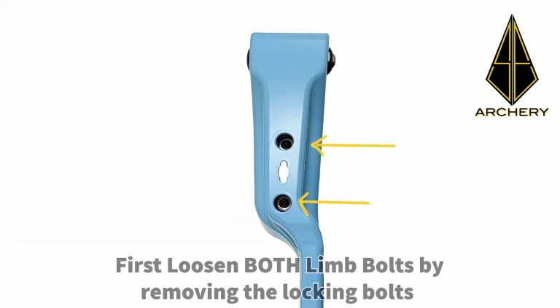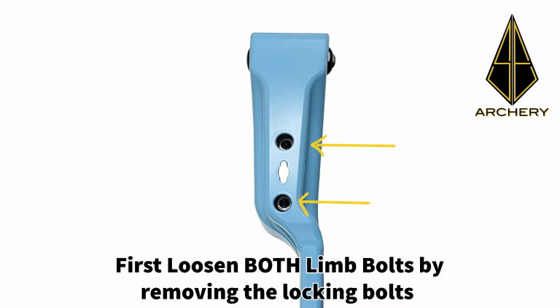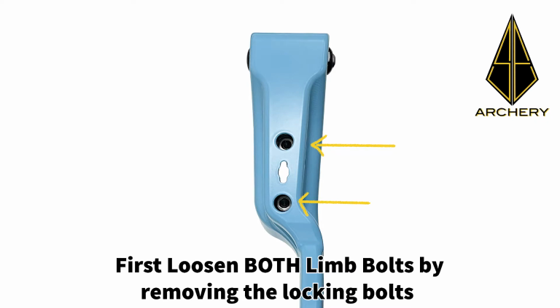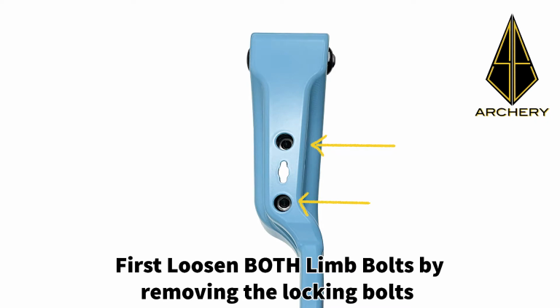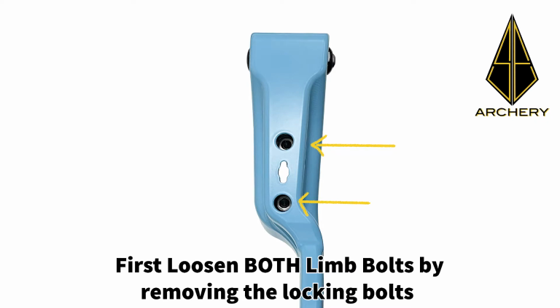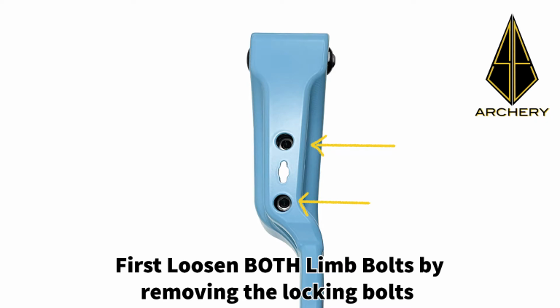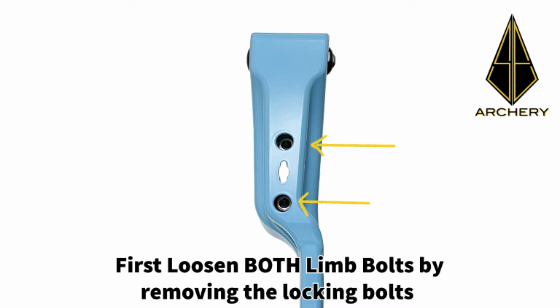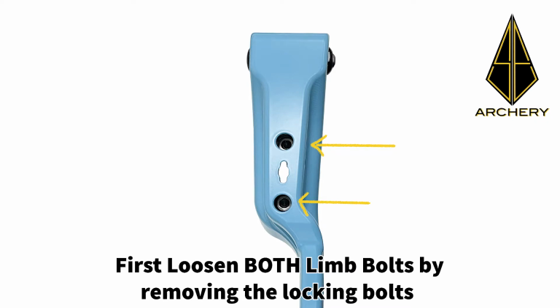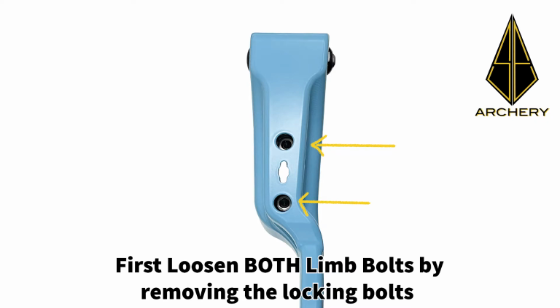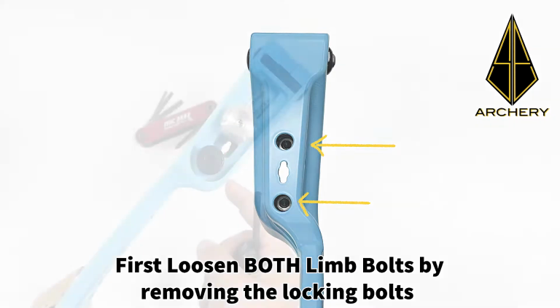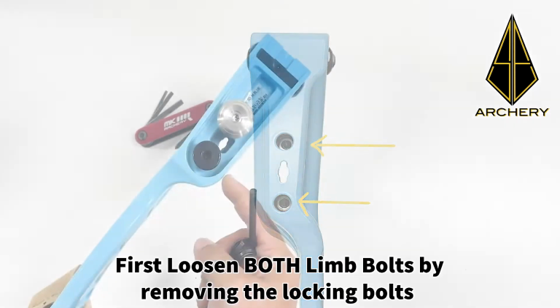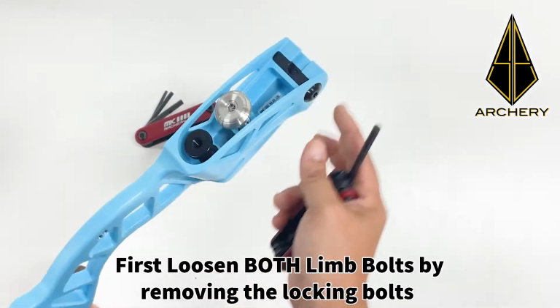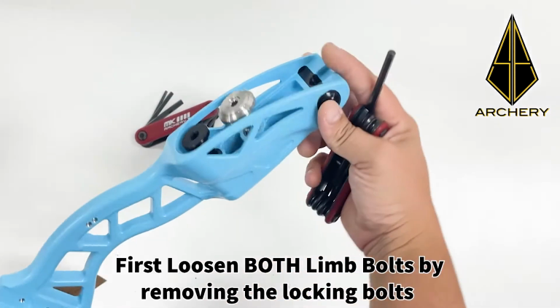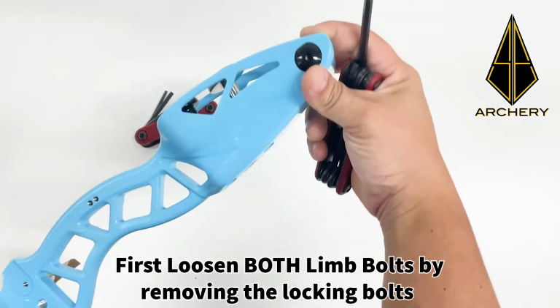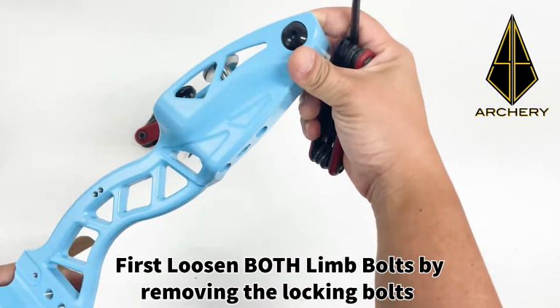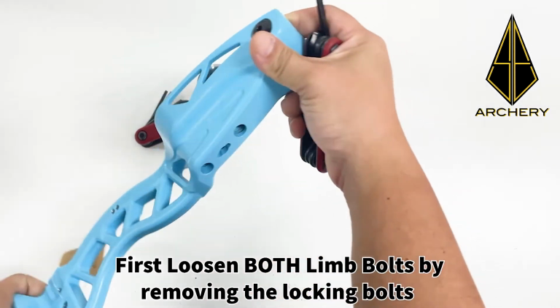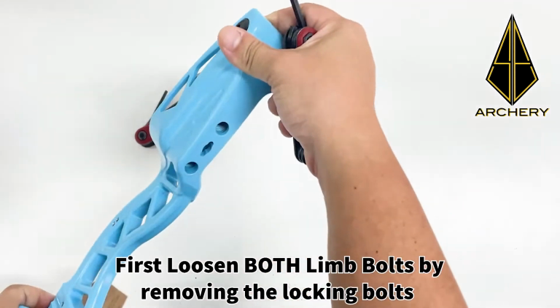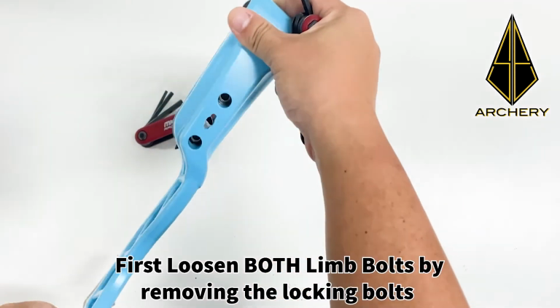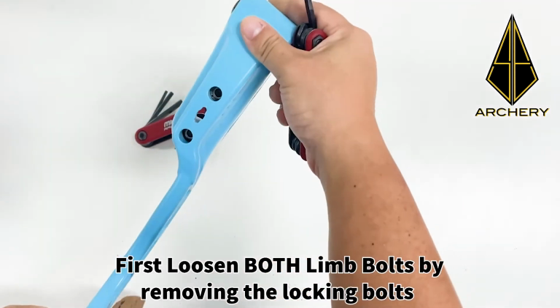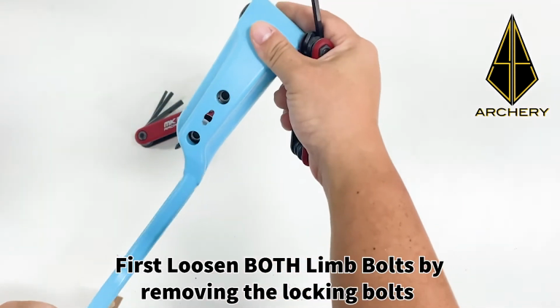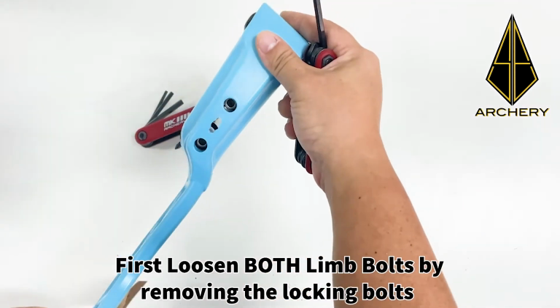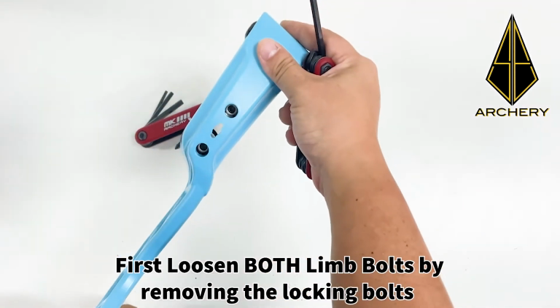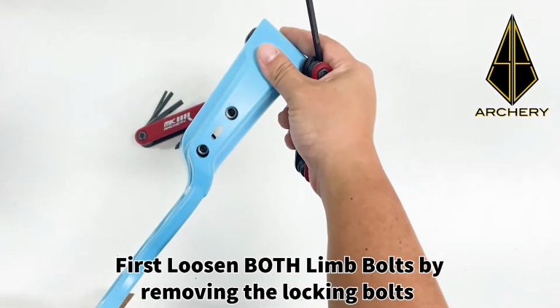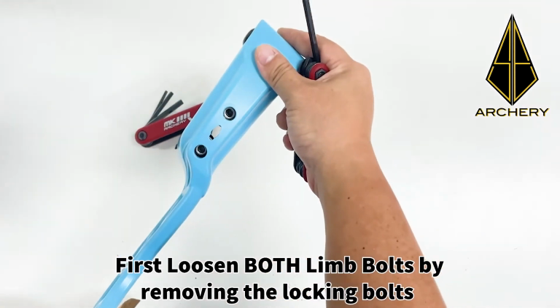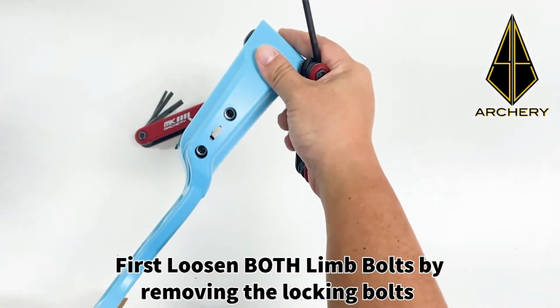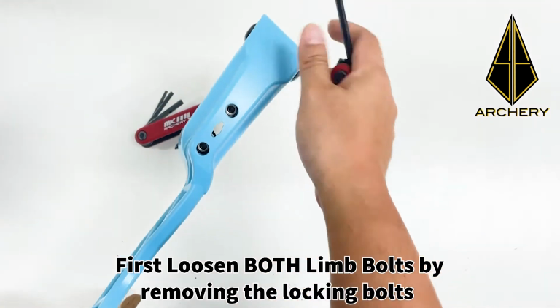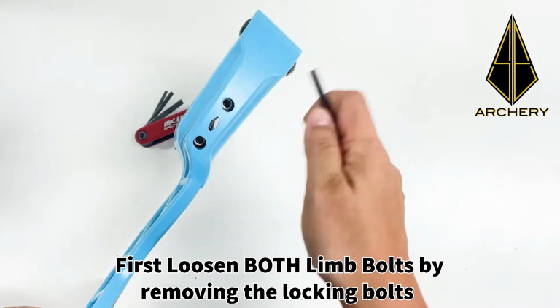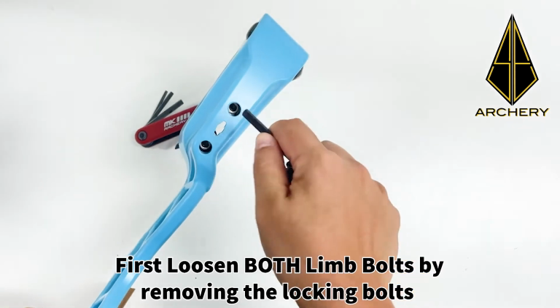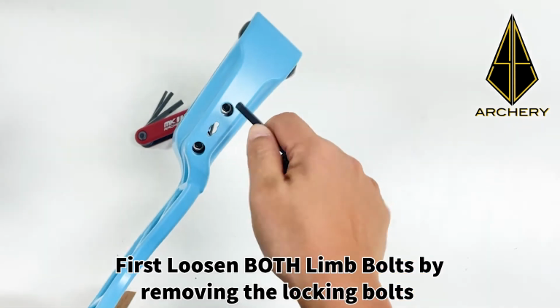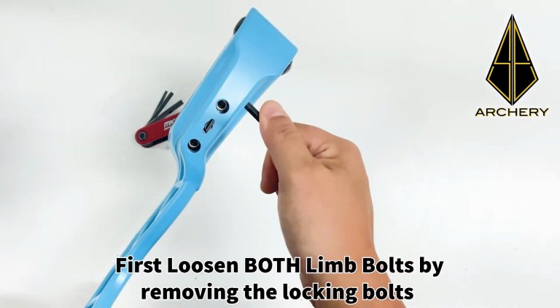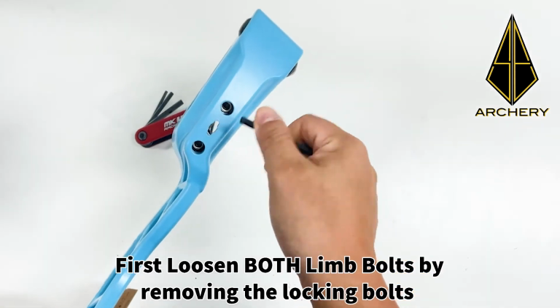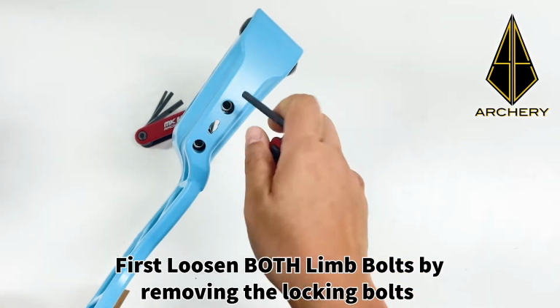First off, you have to loosen both limb bolts by removing the locking bolts that are located at the back of the riser.